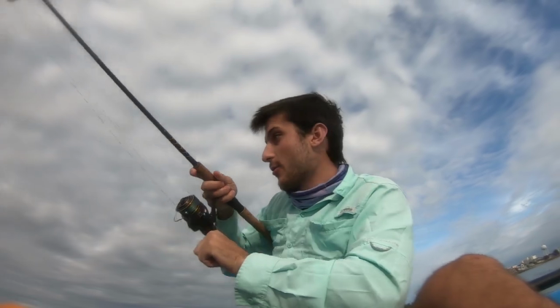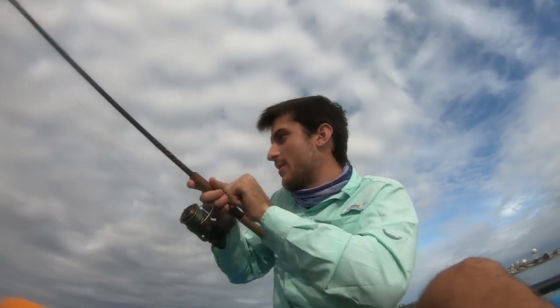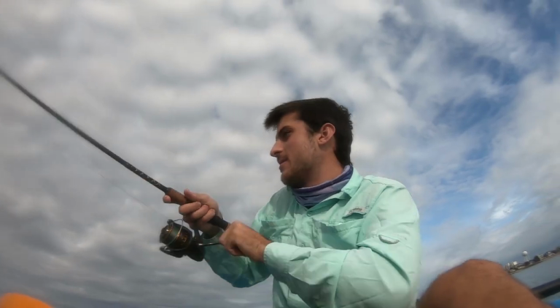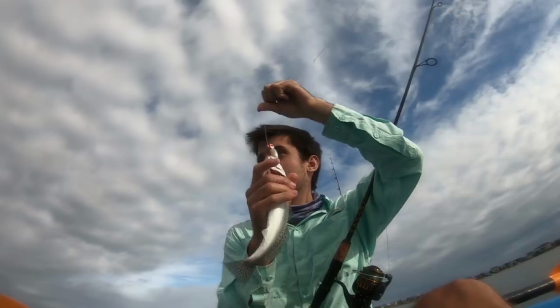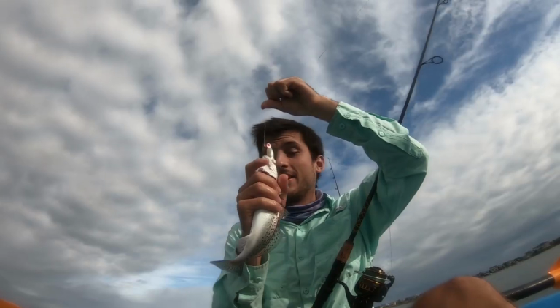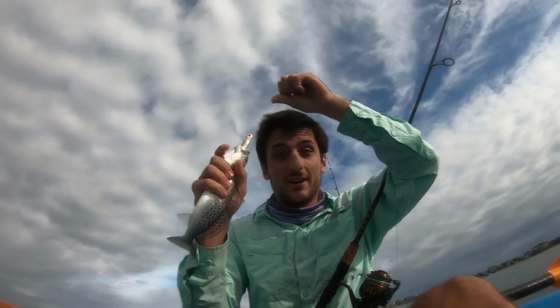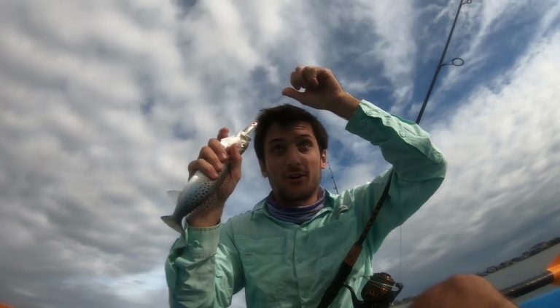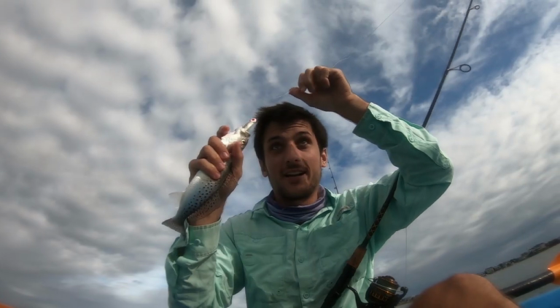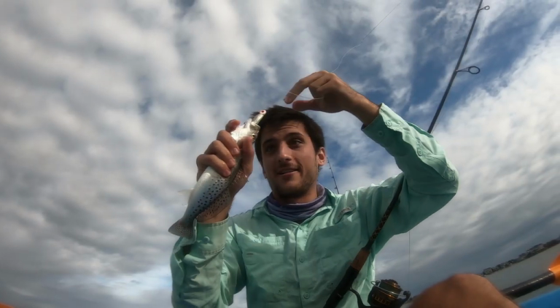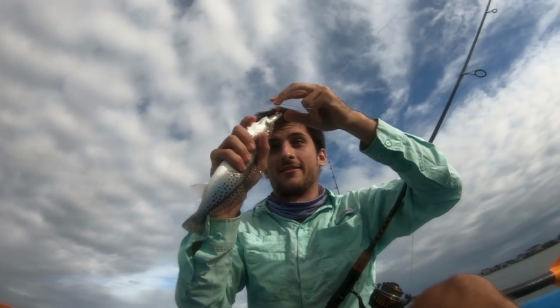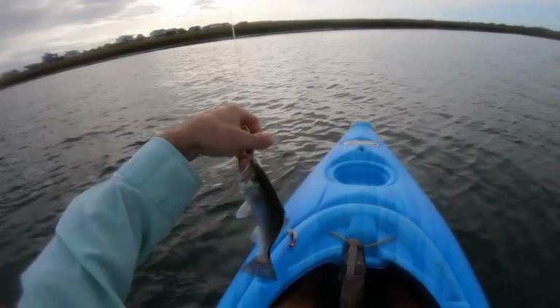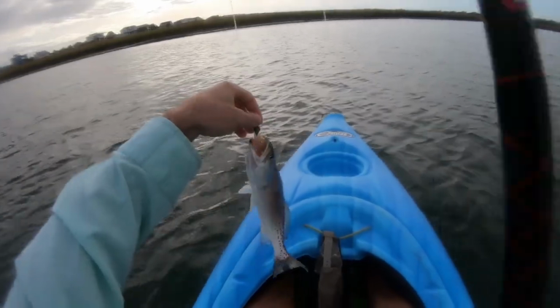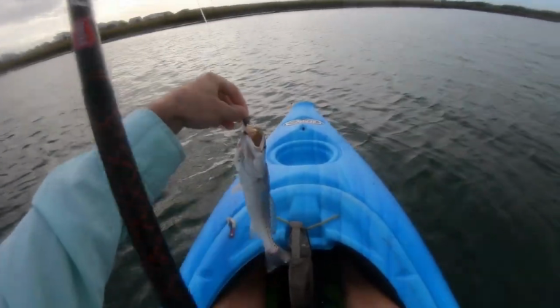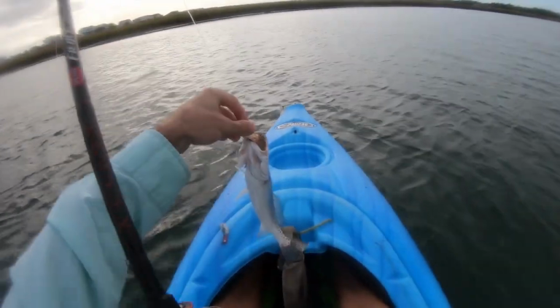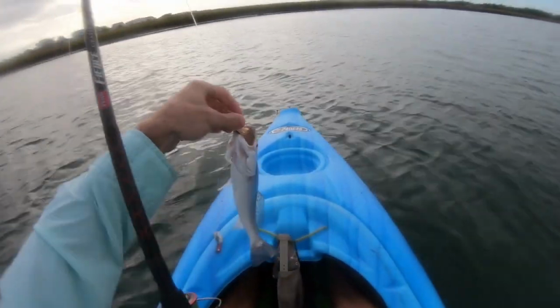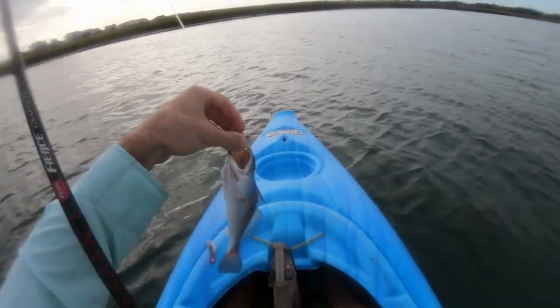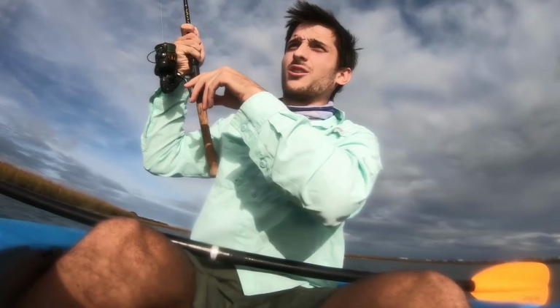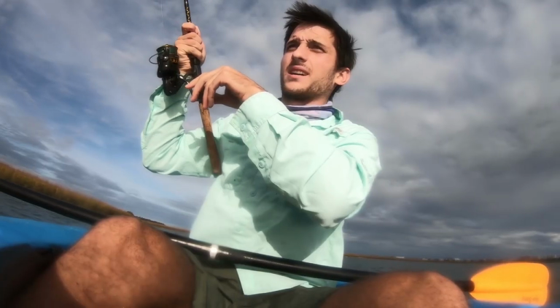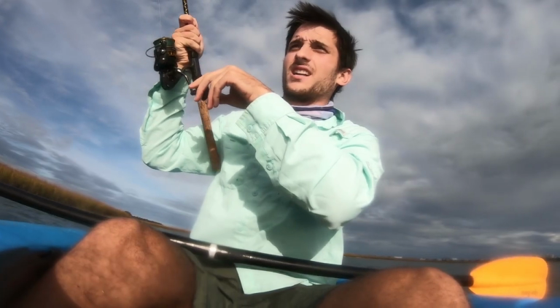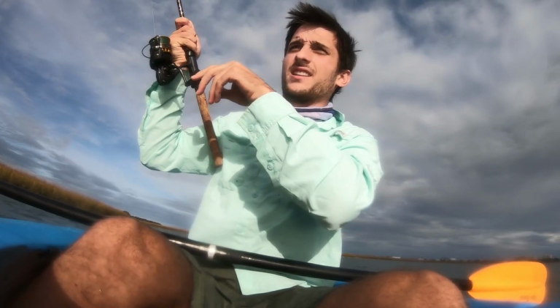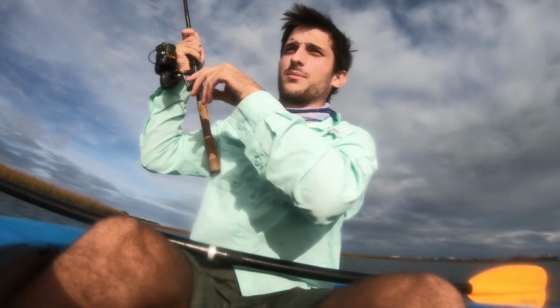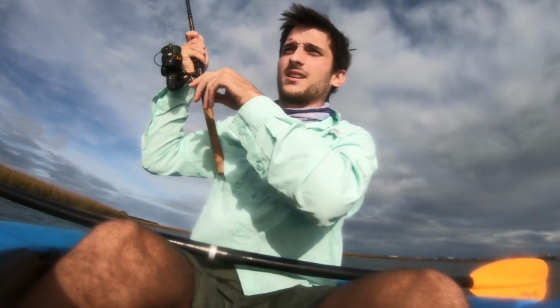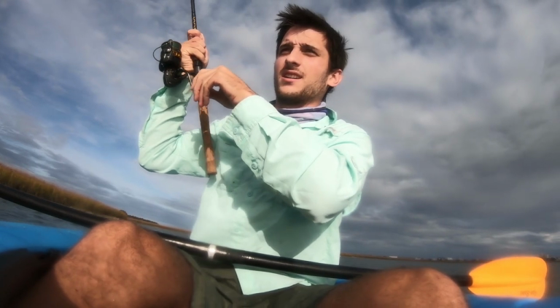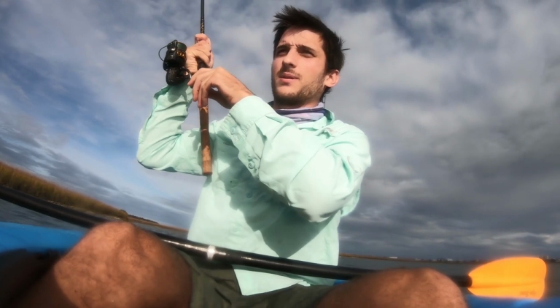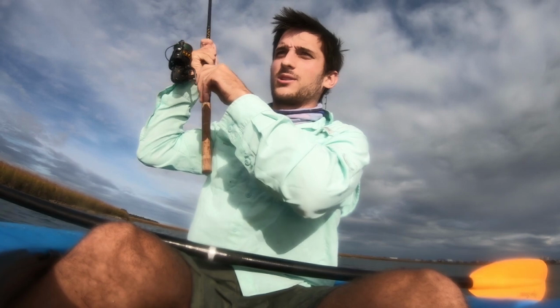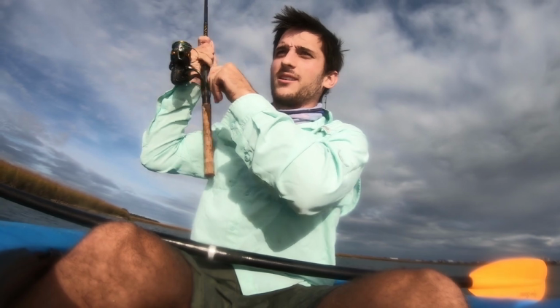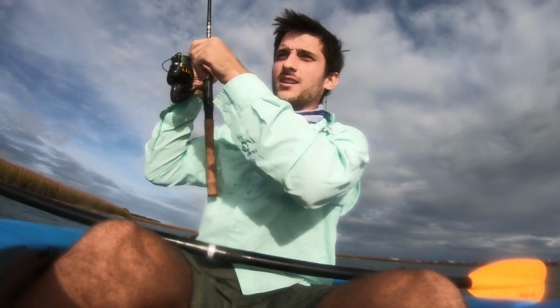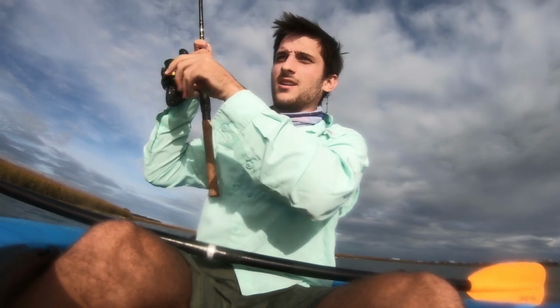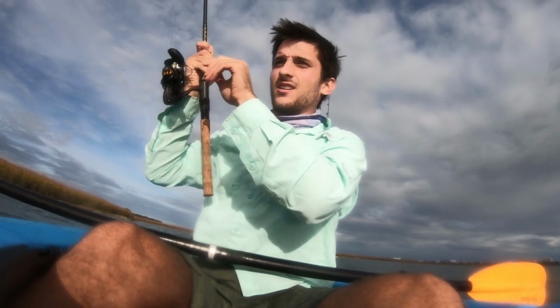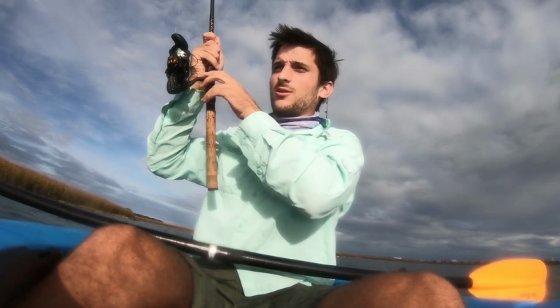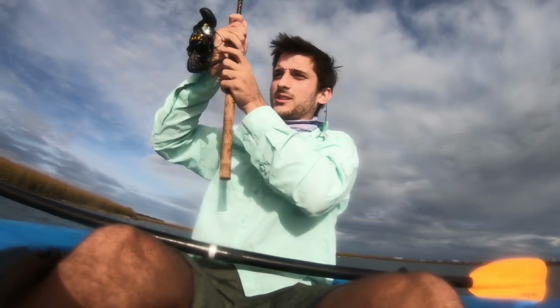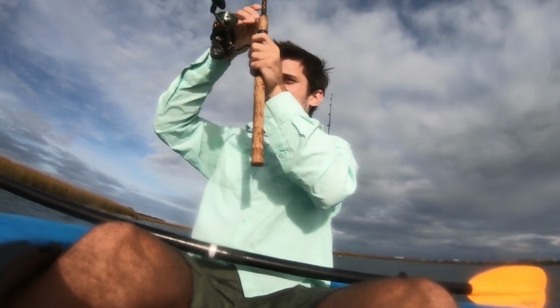Another one, baby! They are right here. Little baby shrimp. Oh my god, that's a big speckled trout. Holy shit!